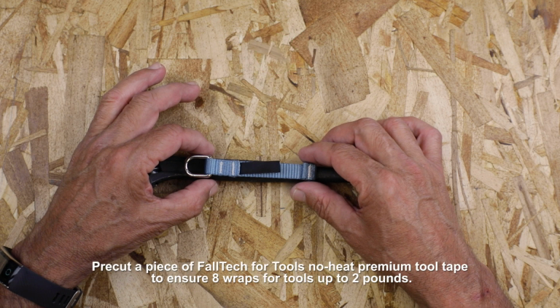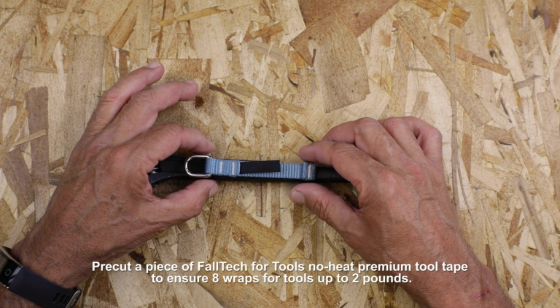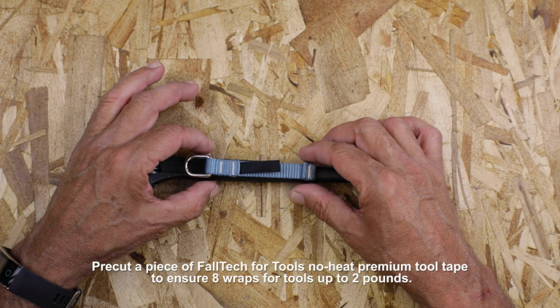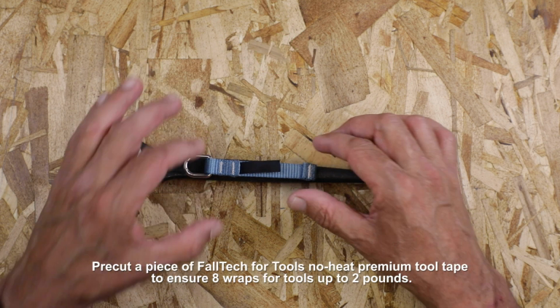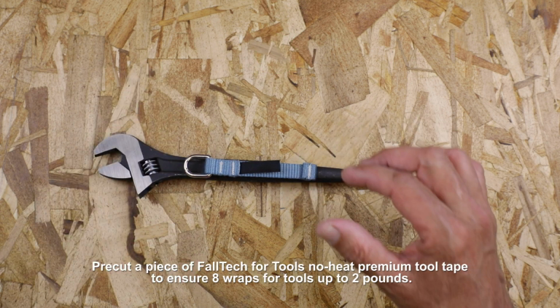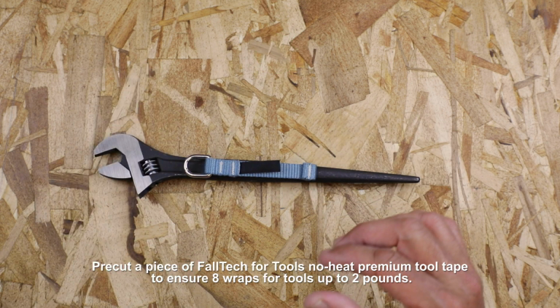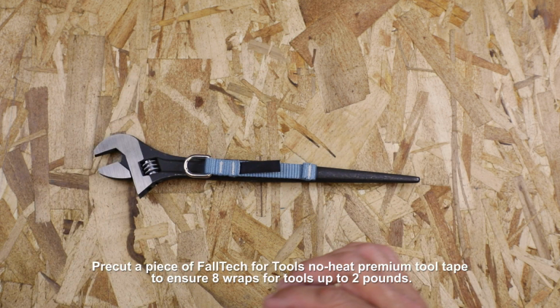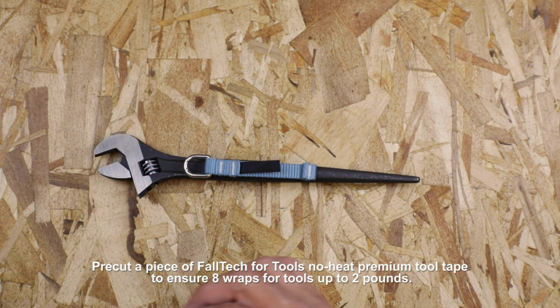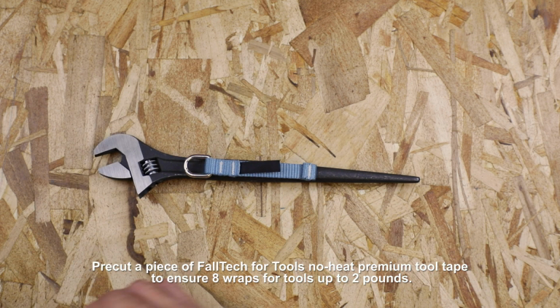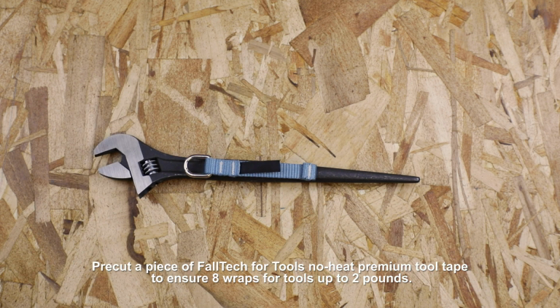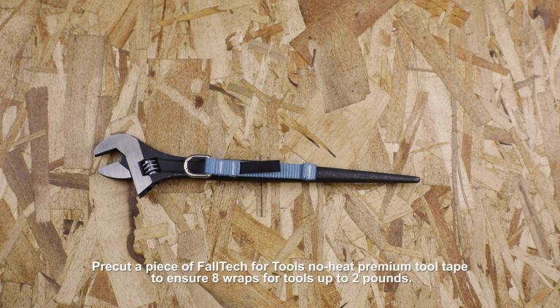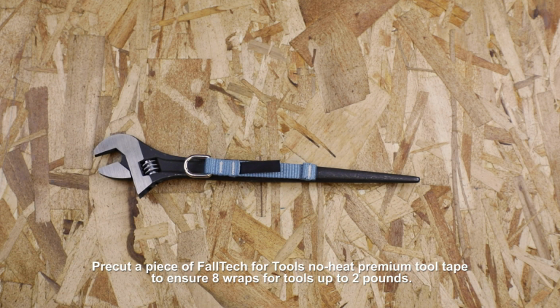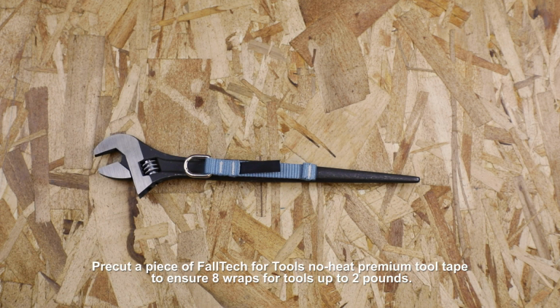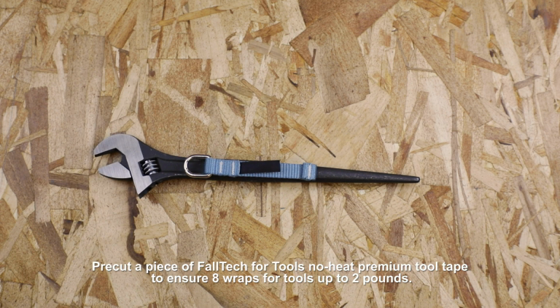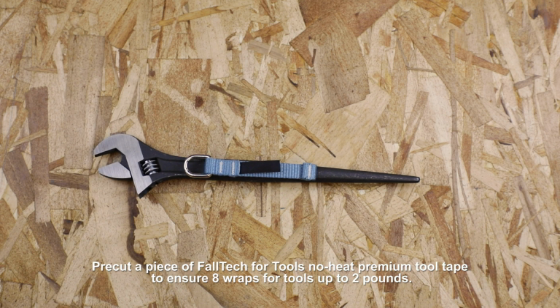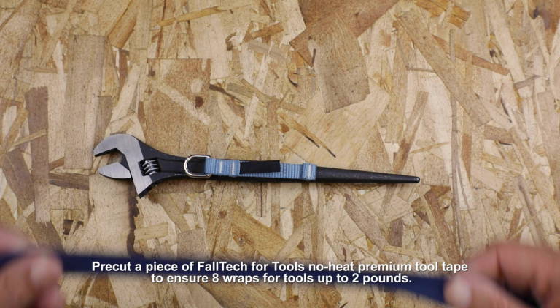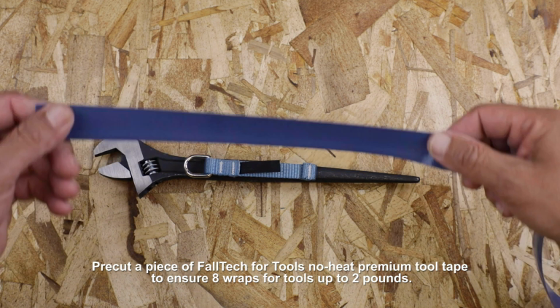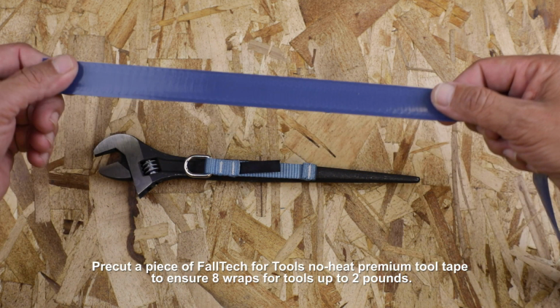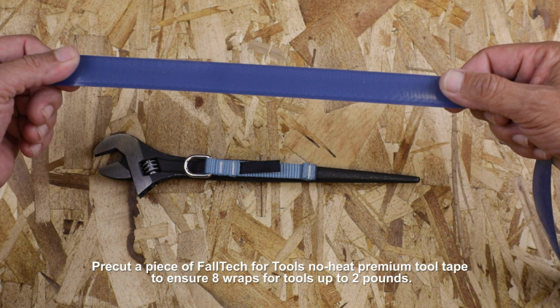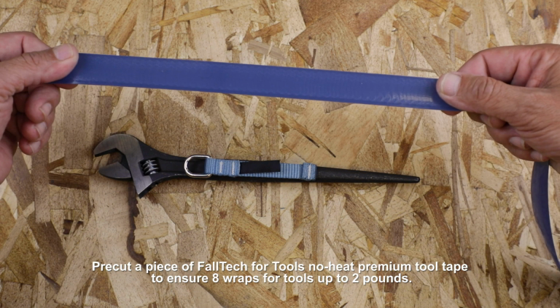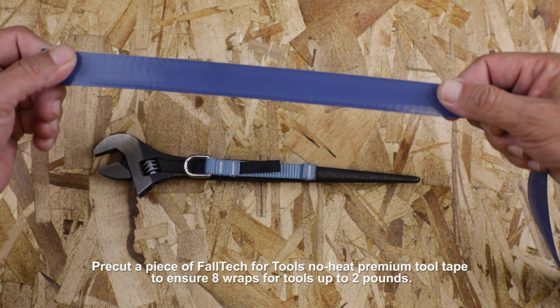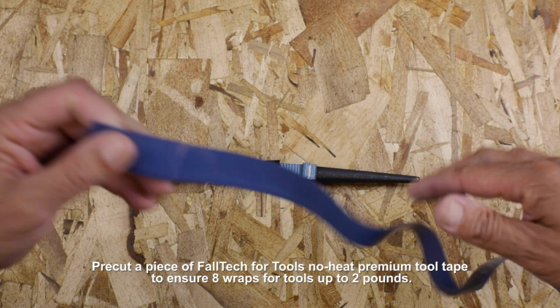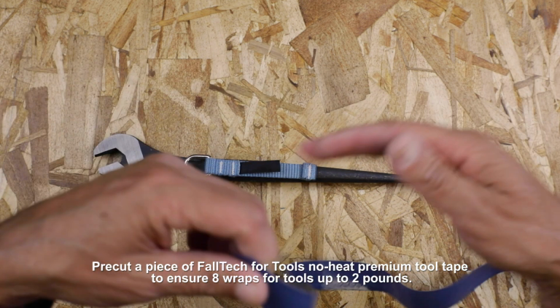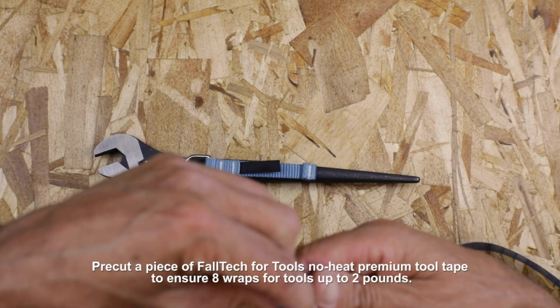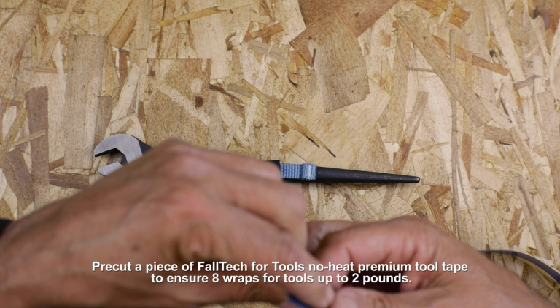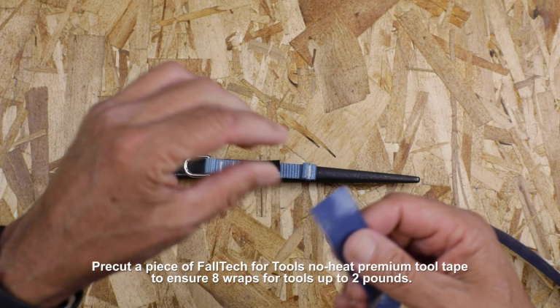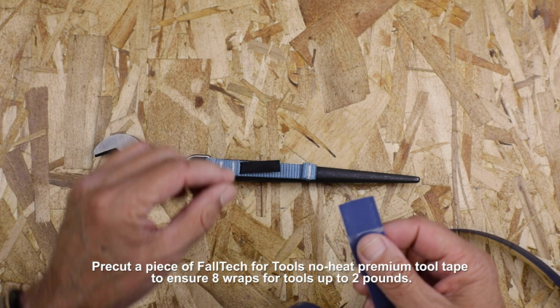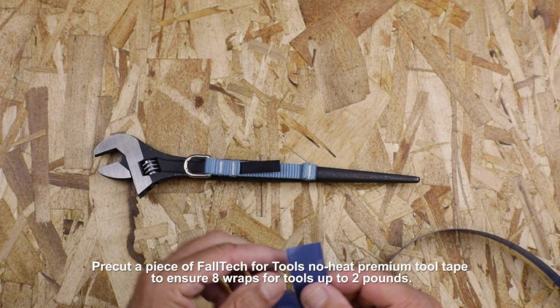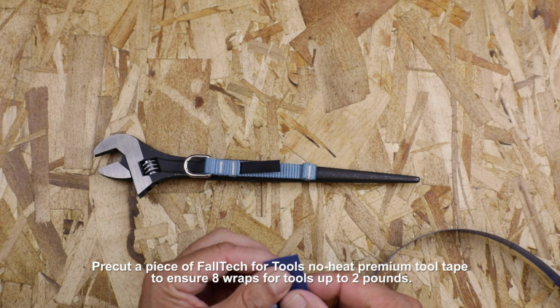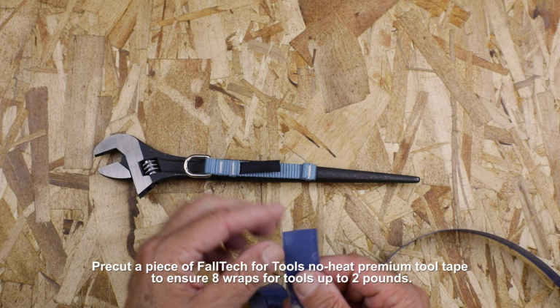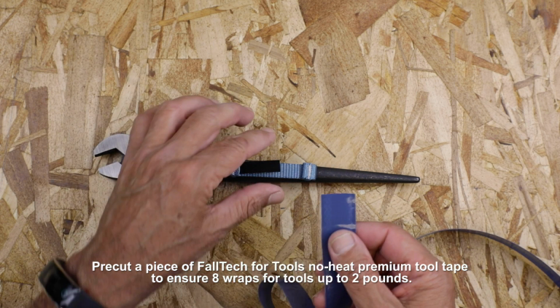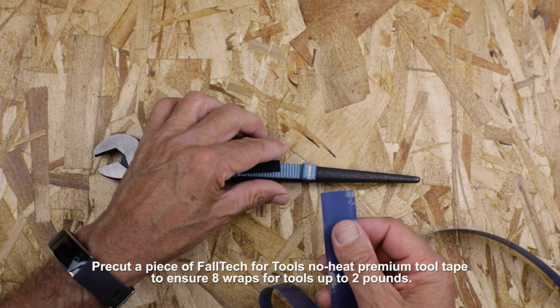Make sure the tape is pre-measured to wrap a minimum of eight times around the handle of a tool weighing up to two pounds.